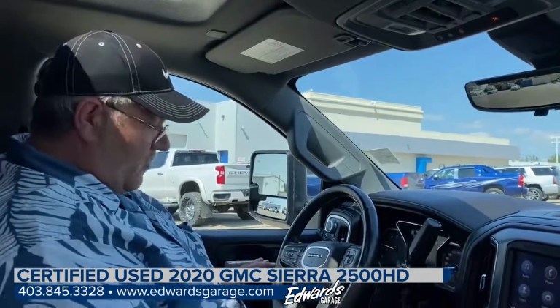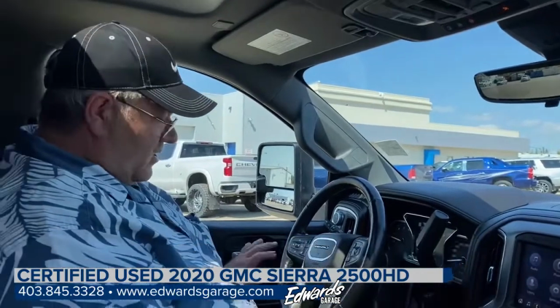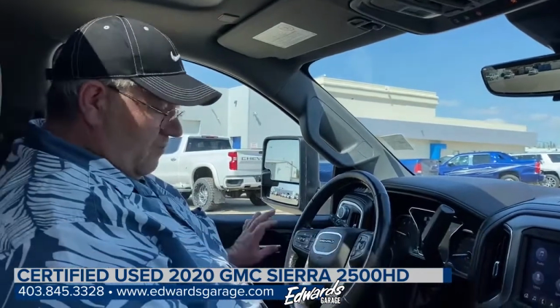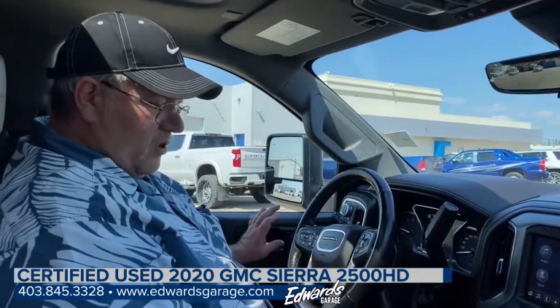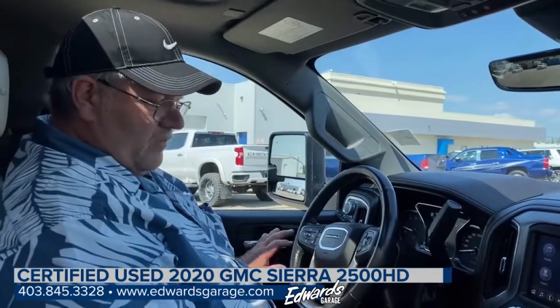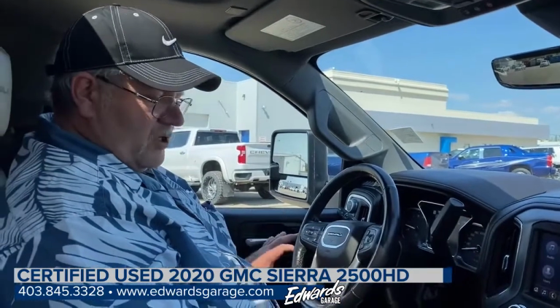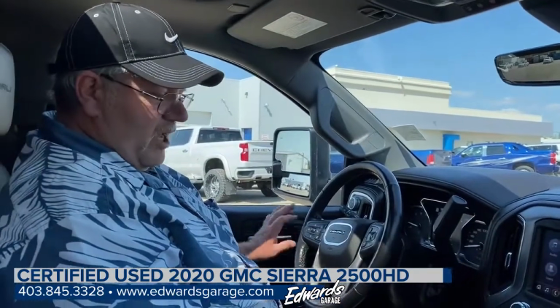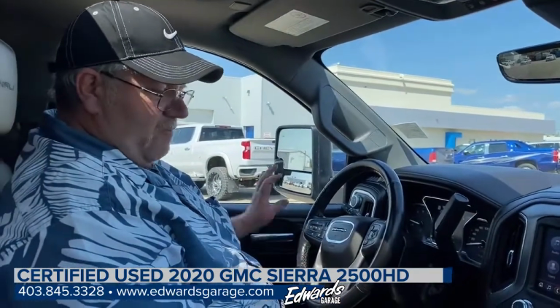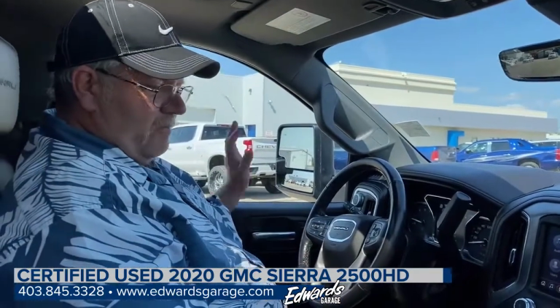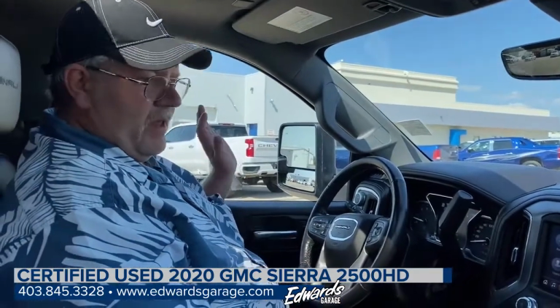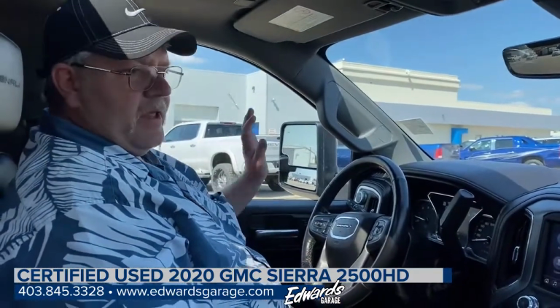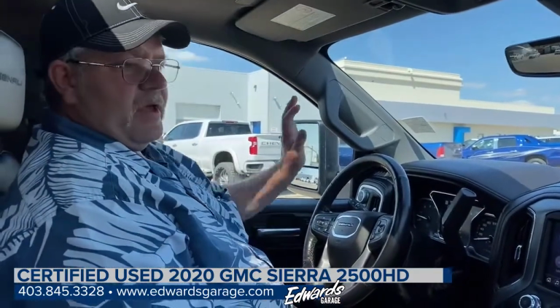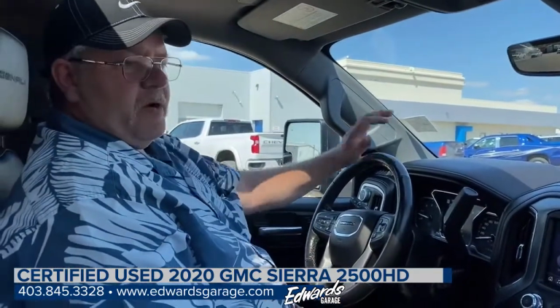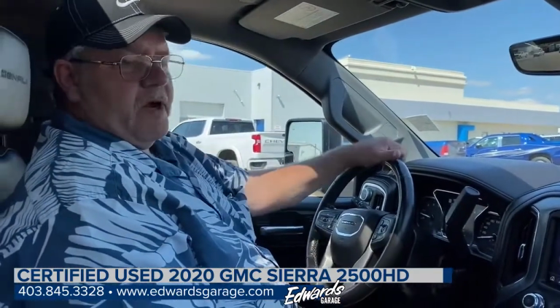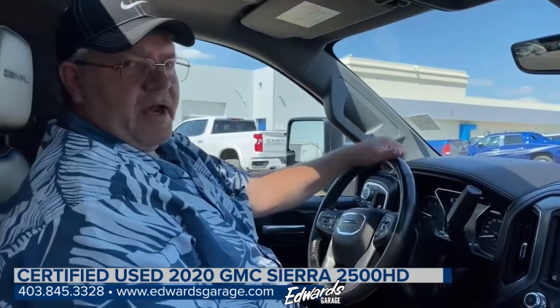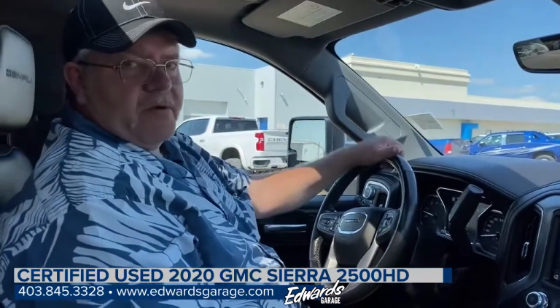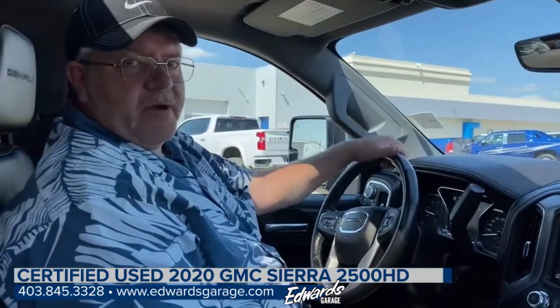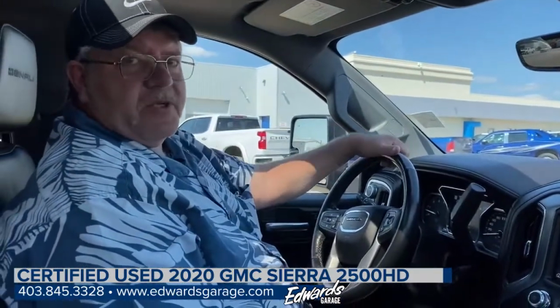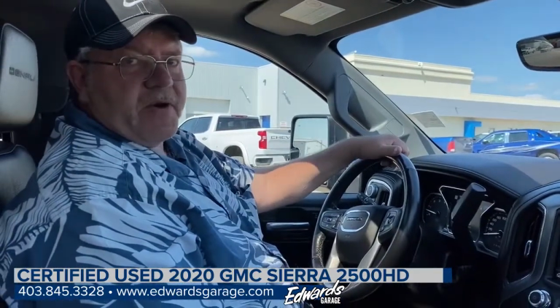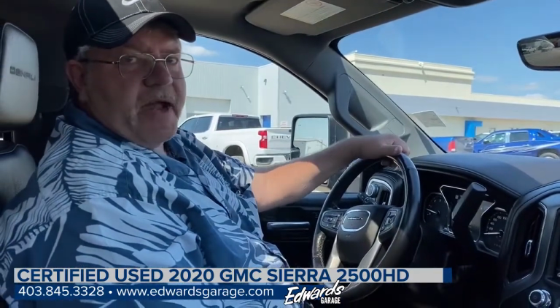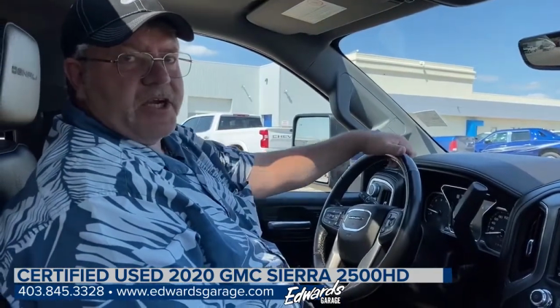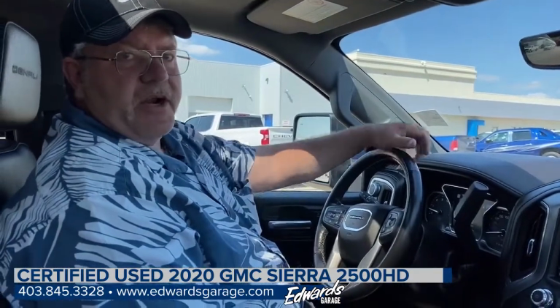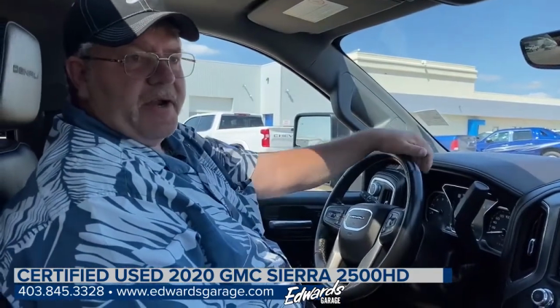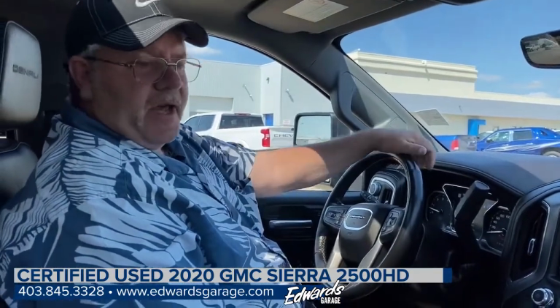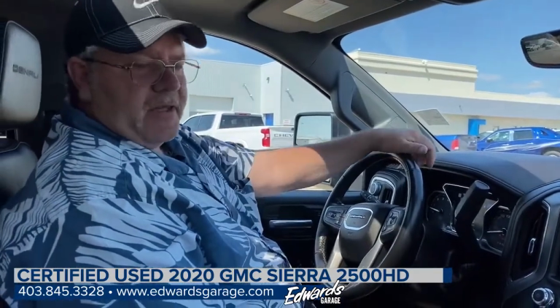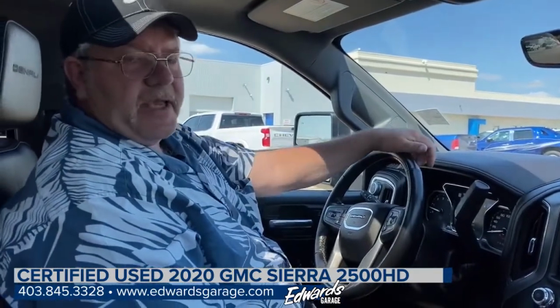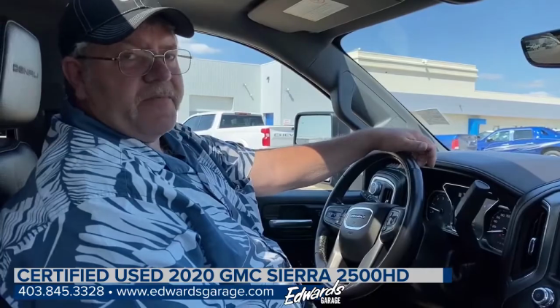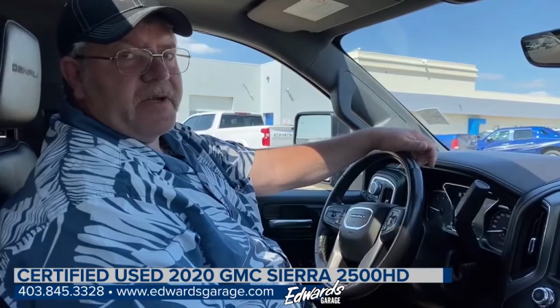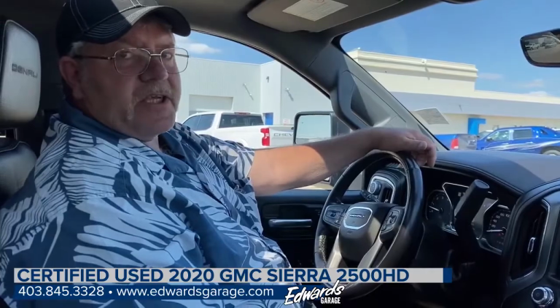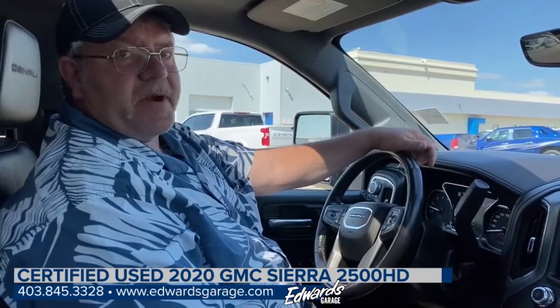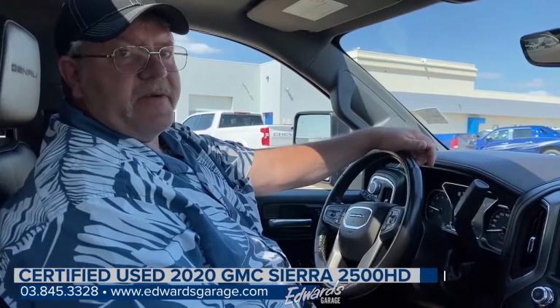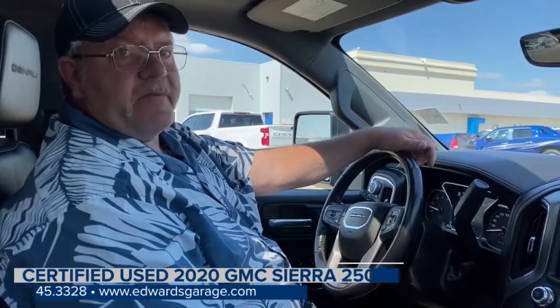Truck's in beautiful shape. Come on down to Edwards Garage and I'll take it for a test drive.